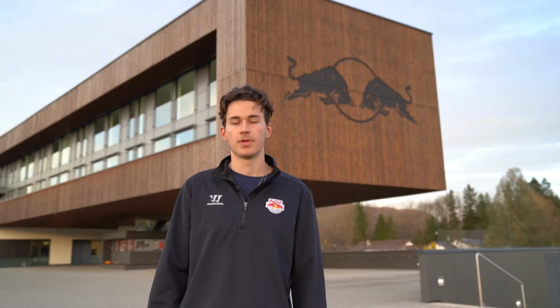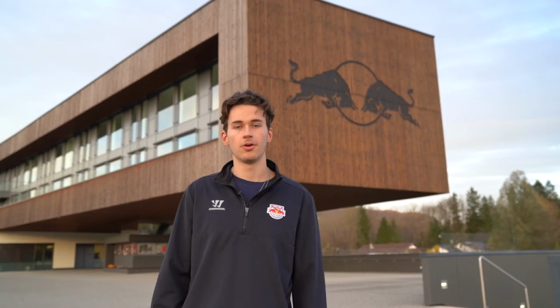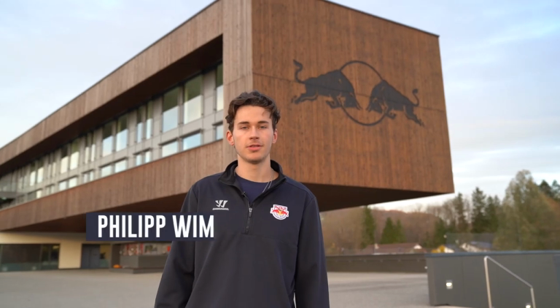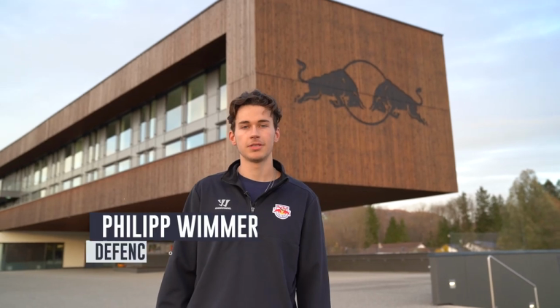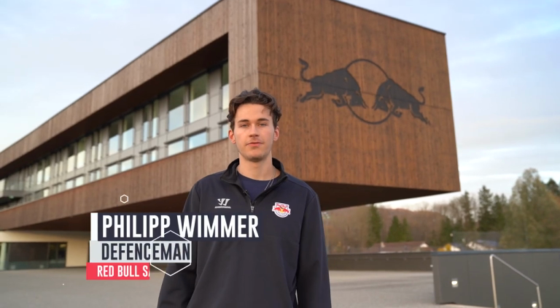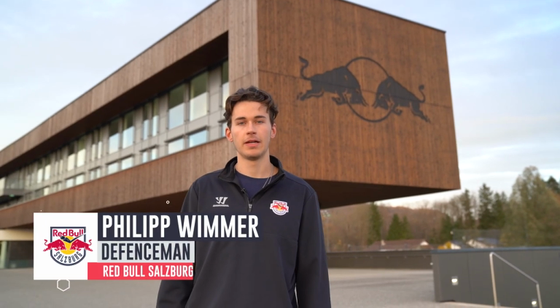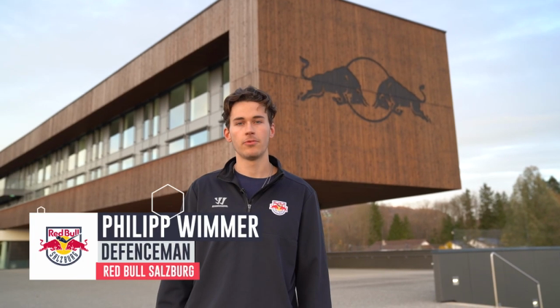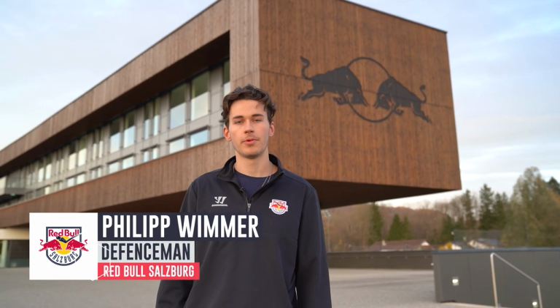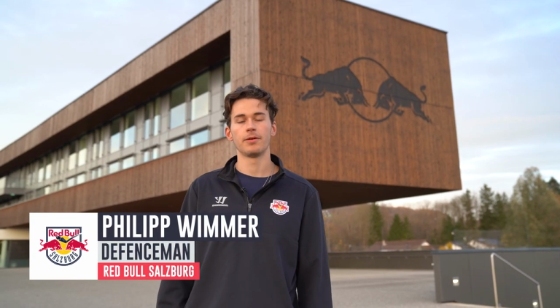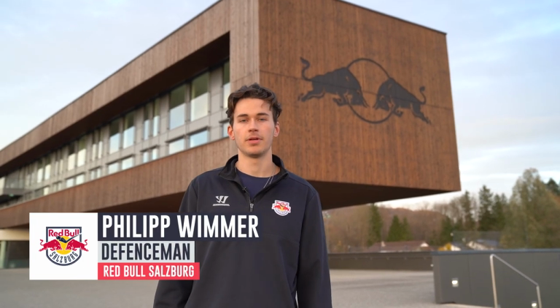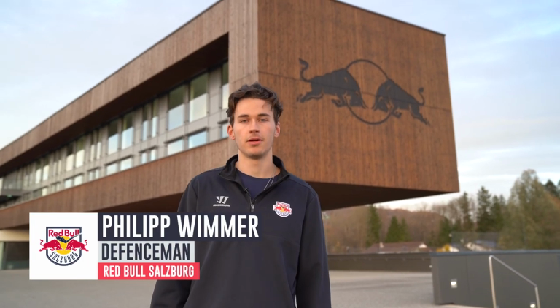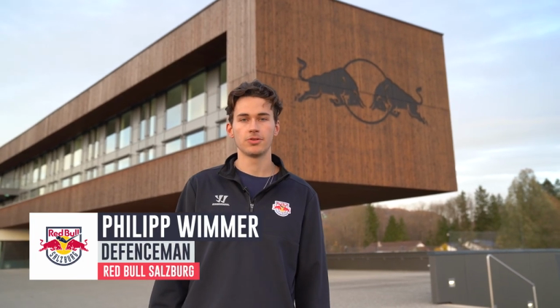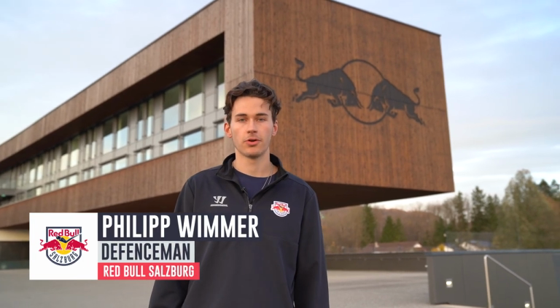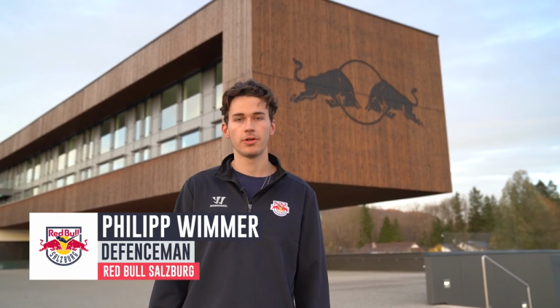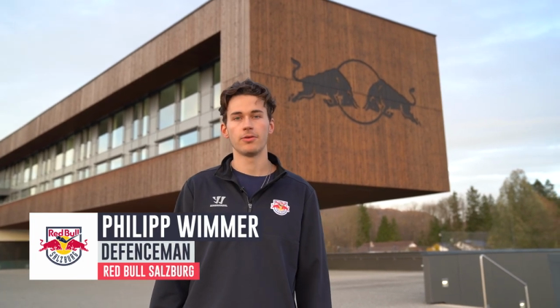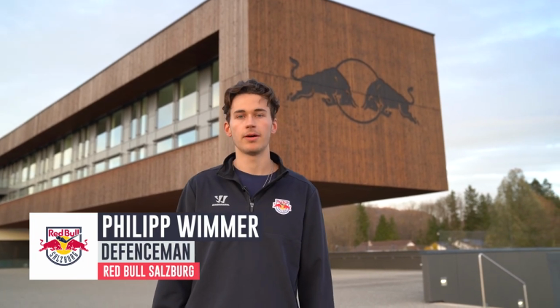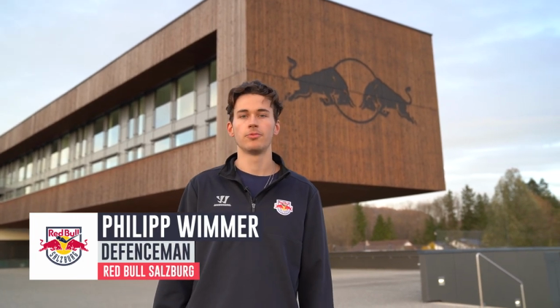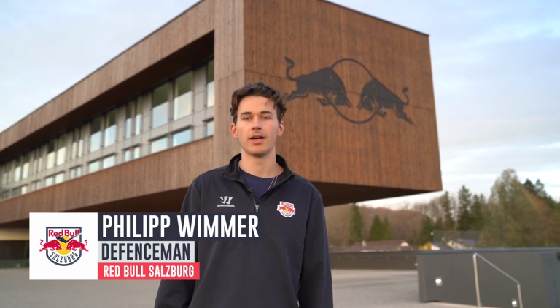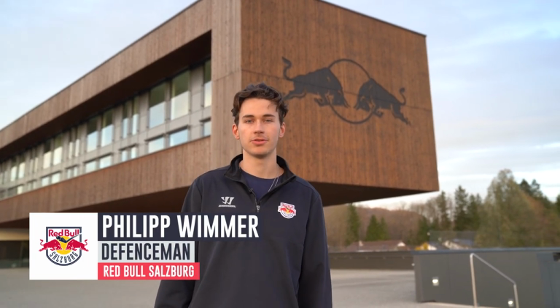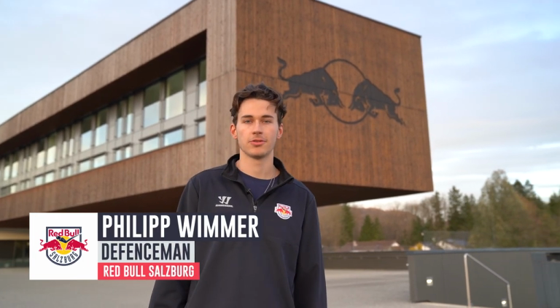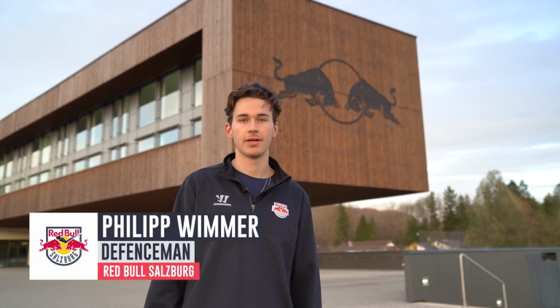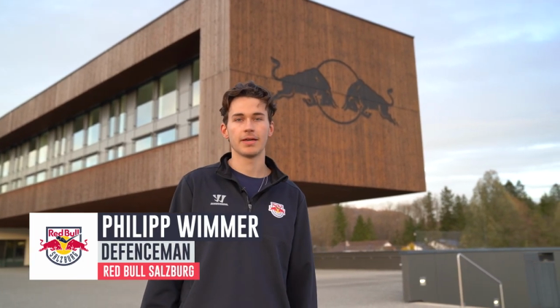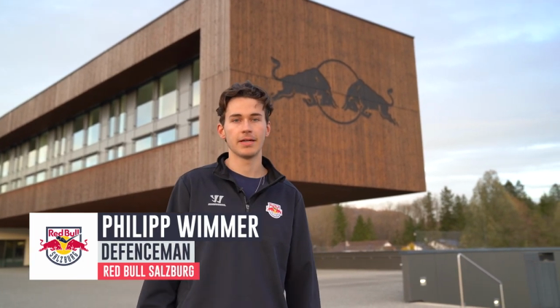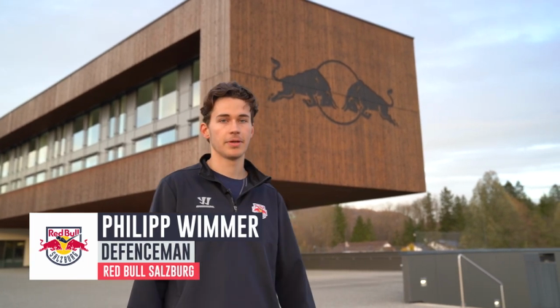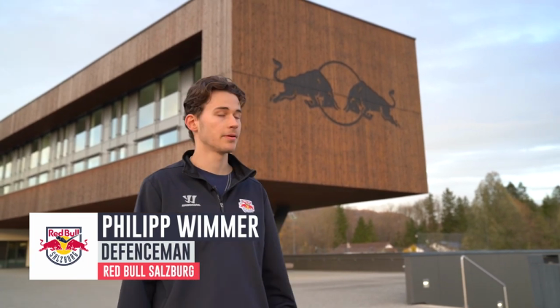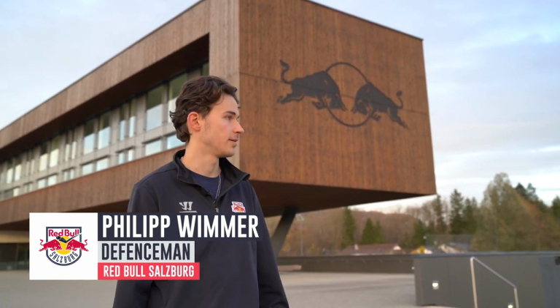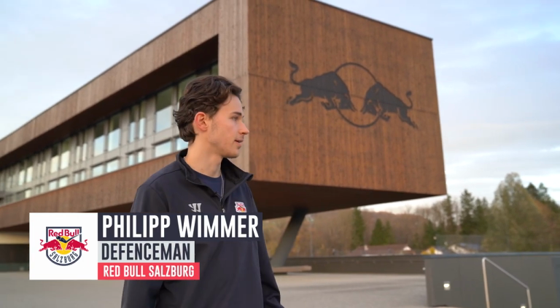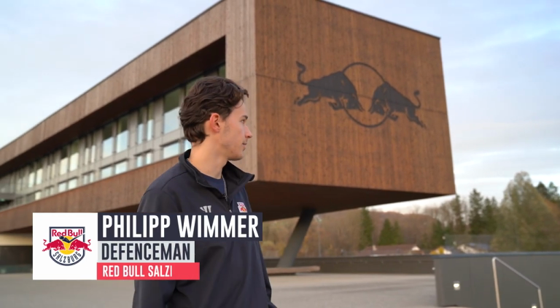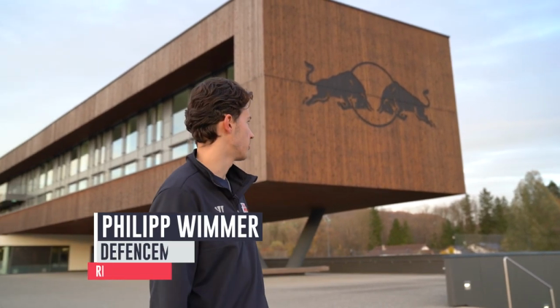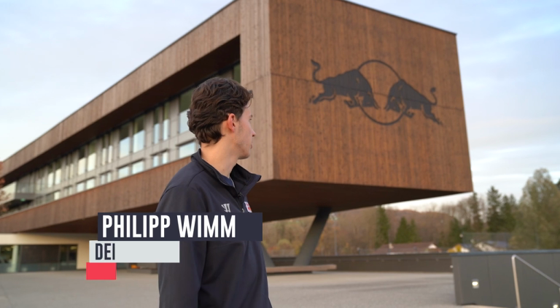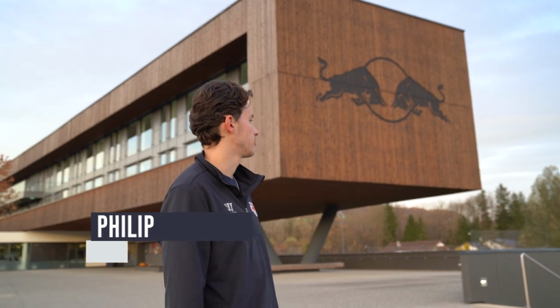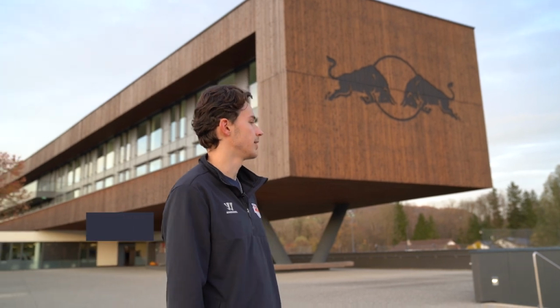Hello, this is Philipp Wimmer and I'll show you the Red Bull Ice Hockey Academy and guide you around today.